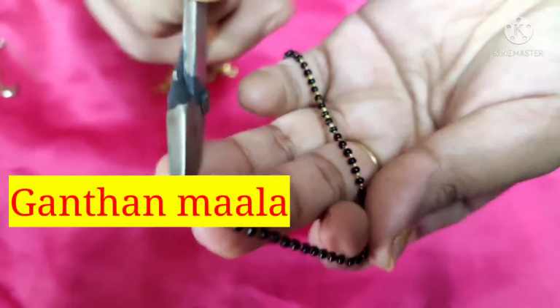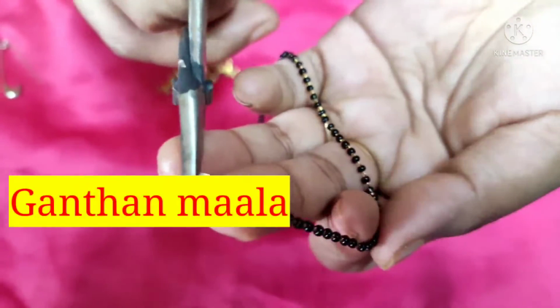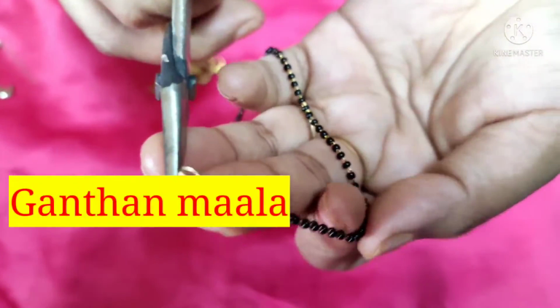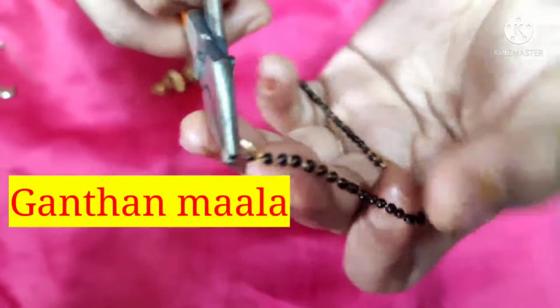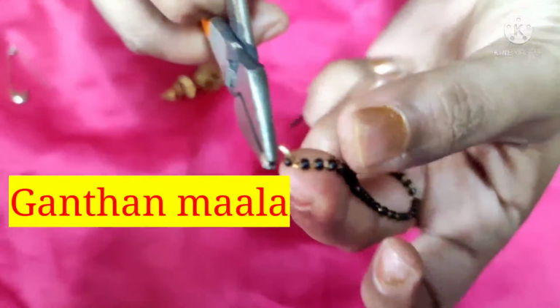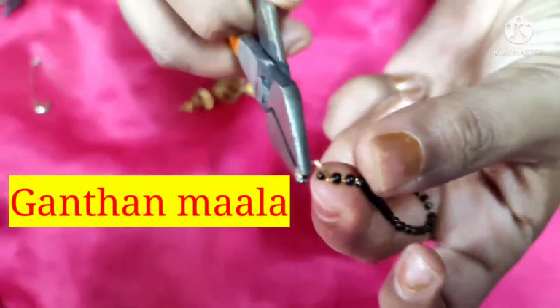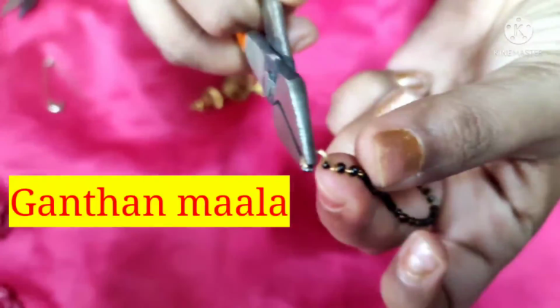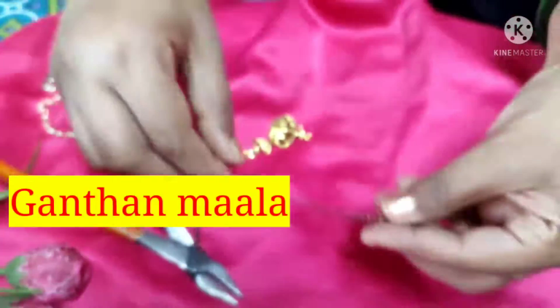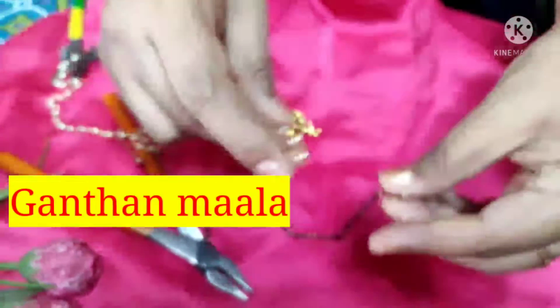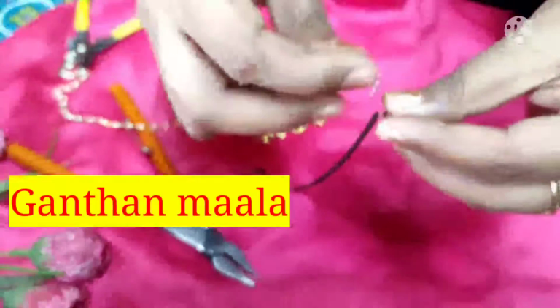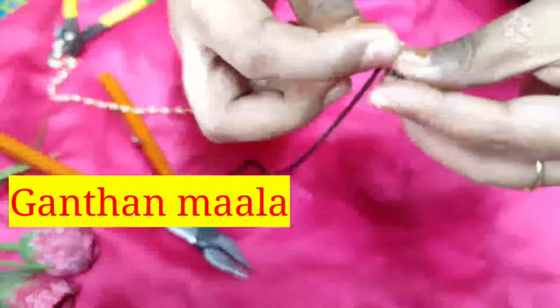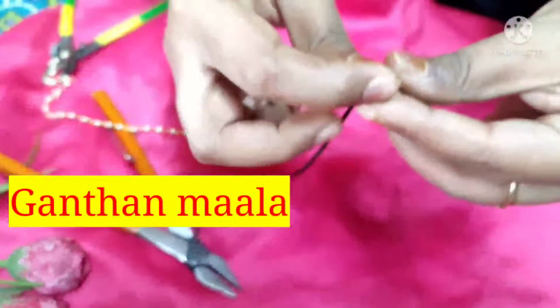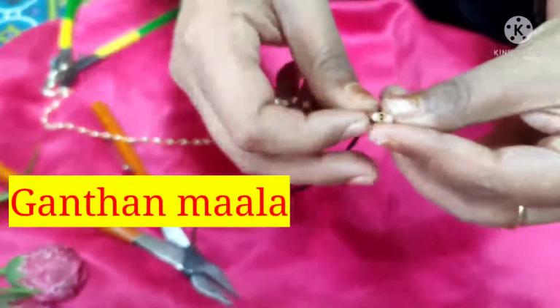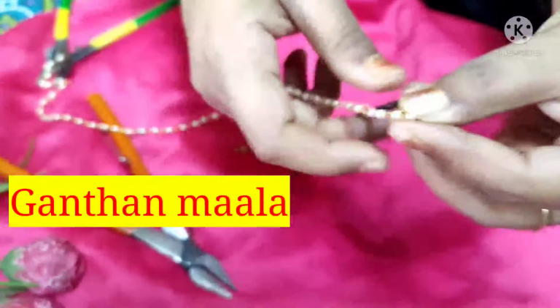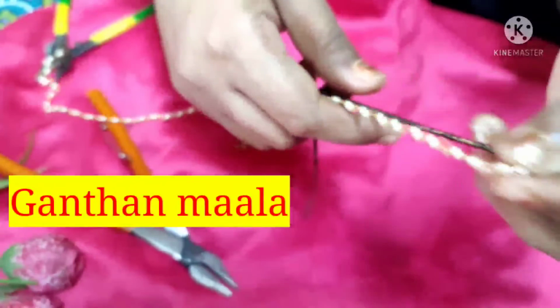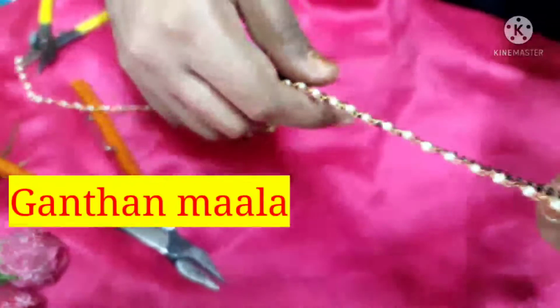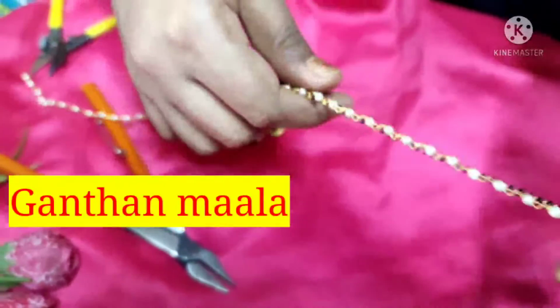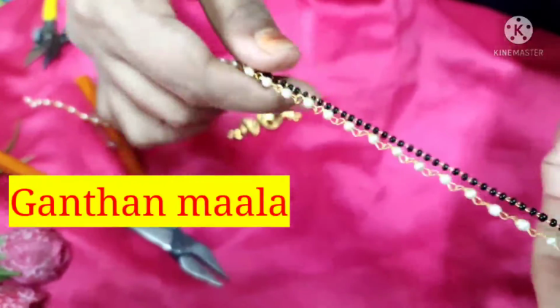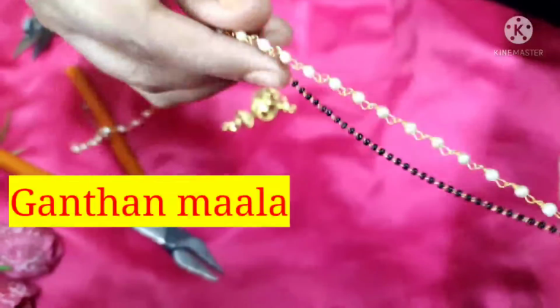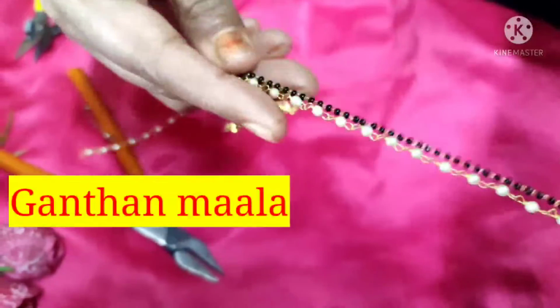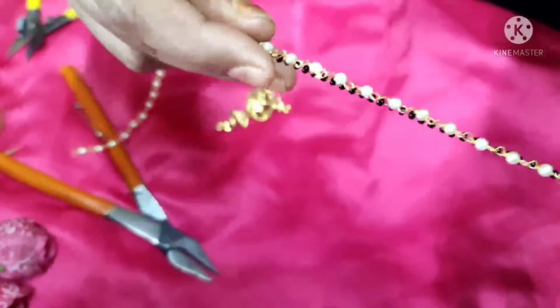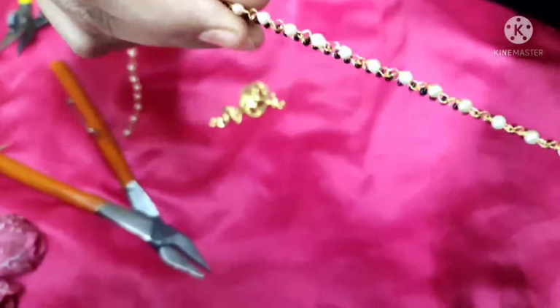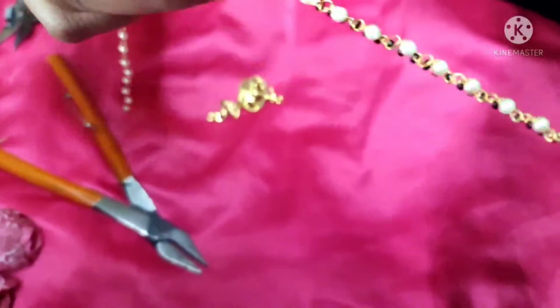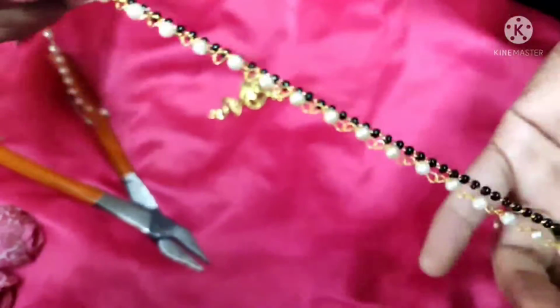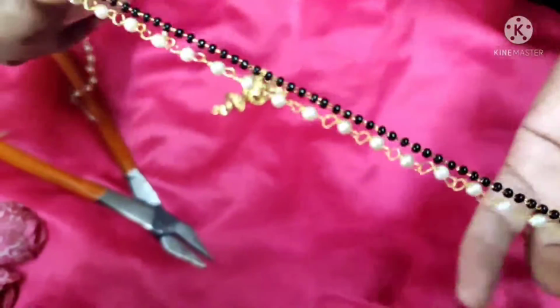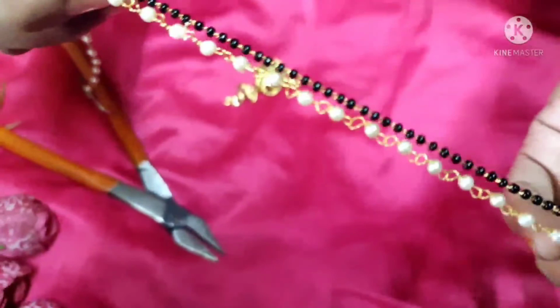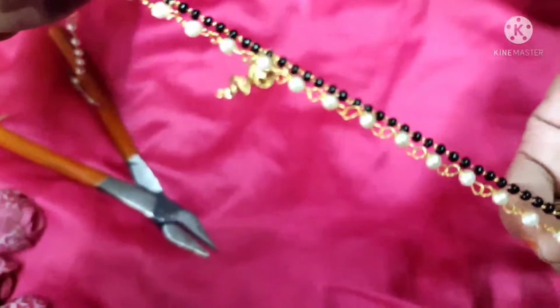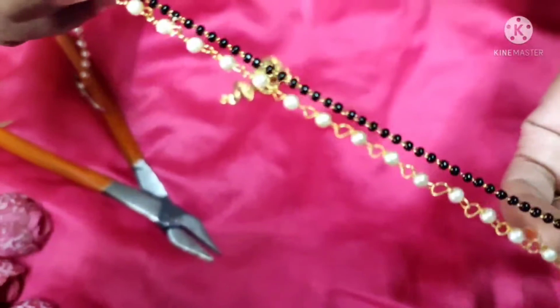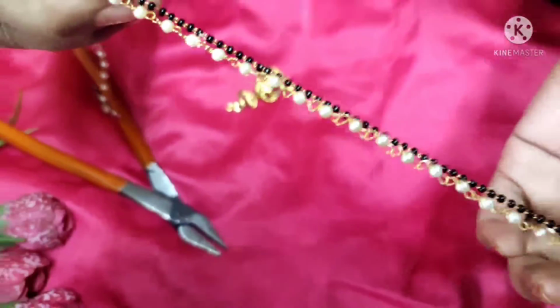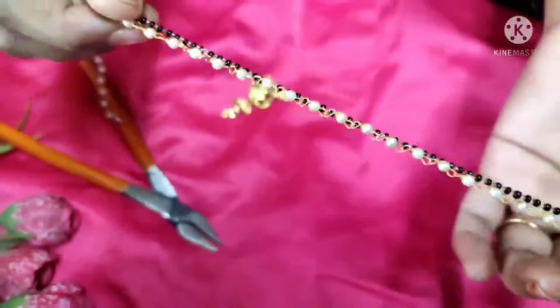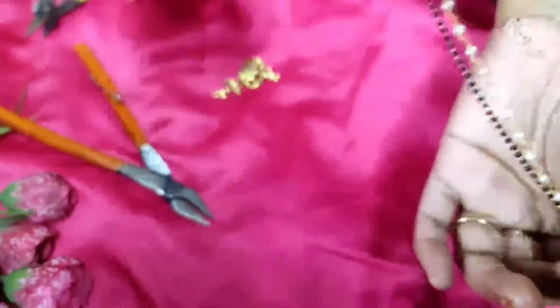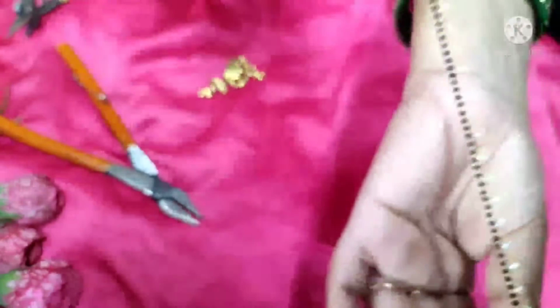I have made the lobster clasps, and I have cut the chain to the required size.